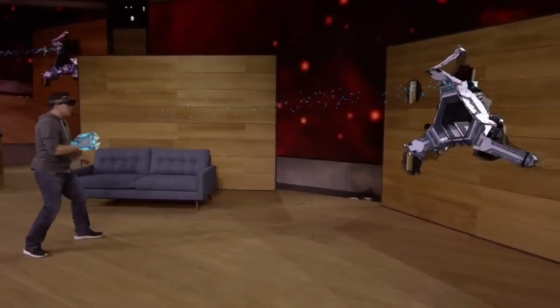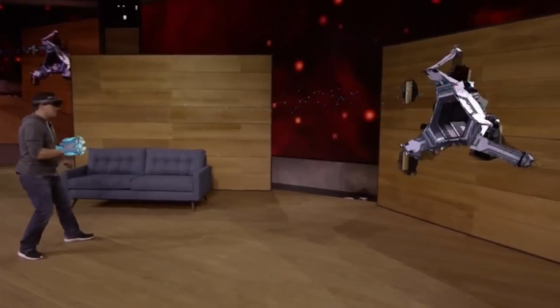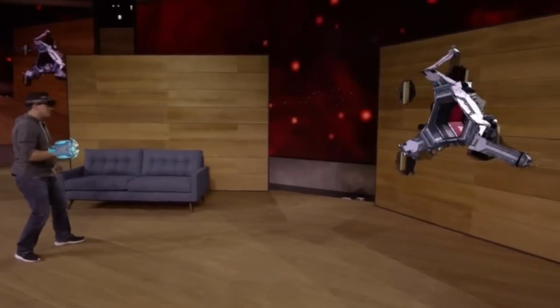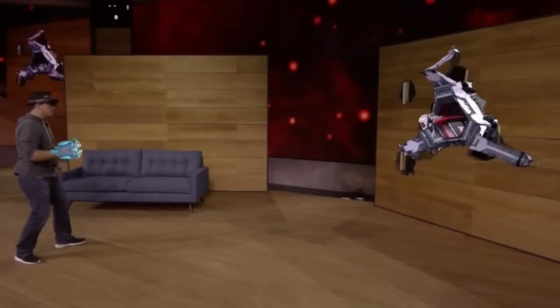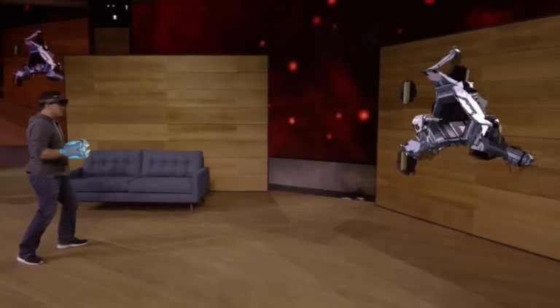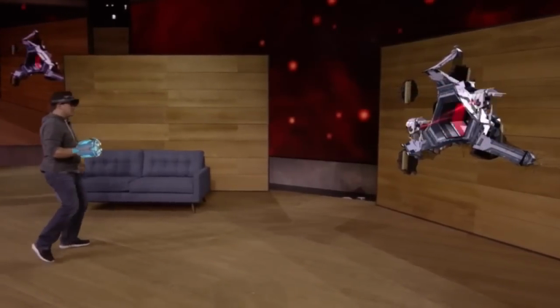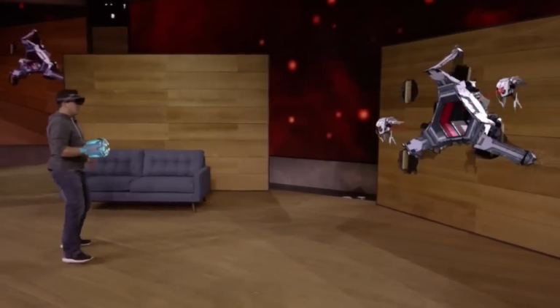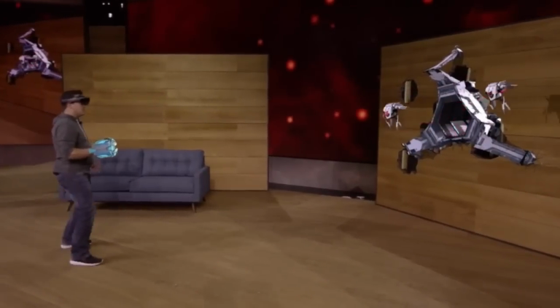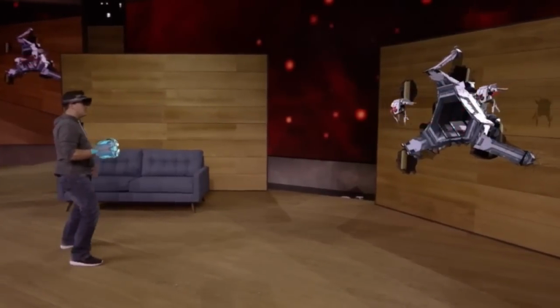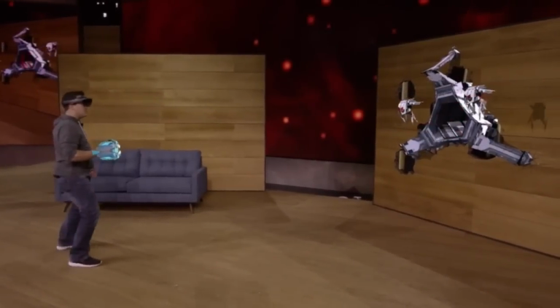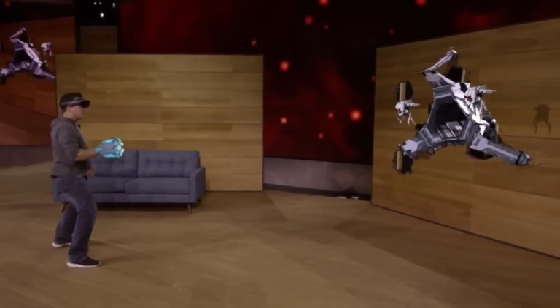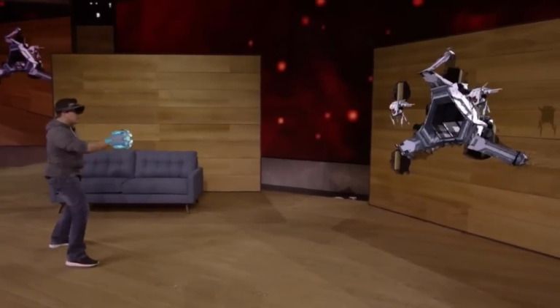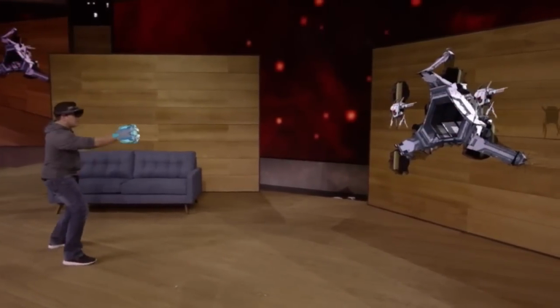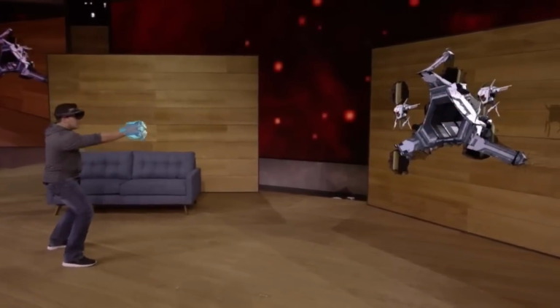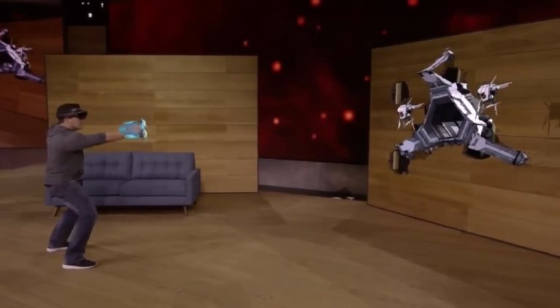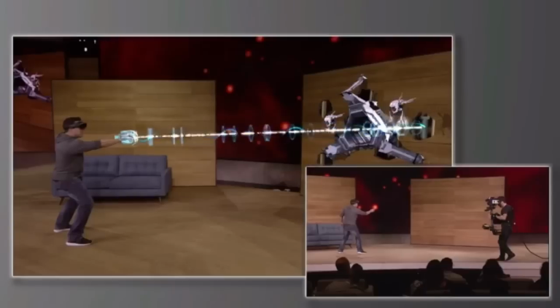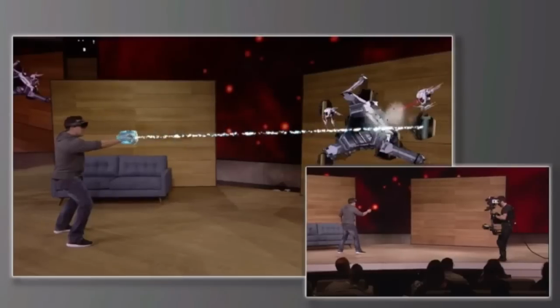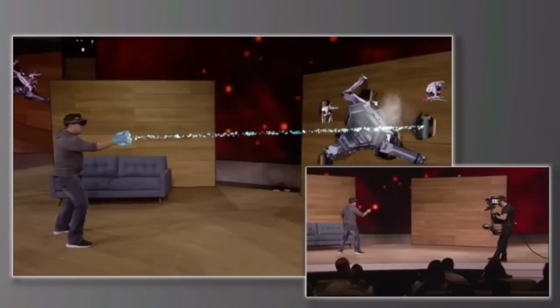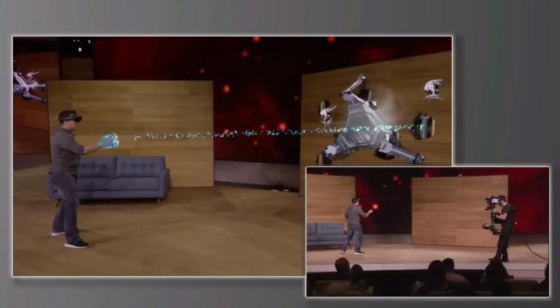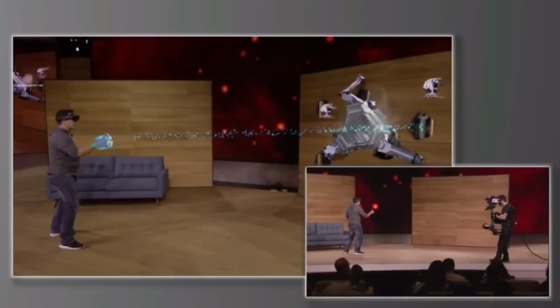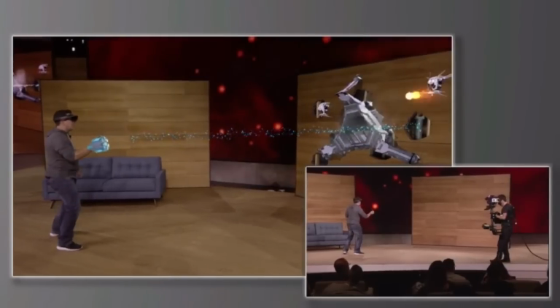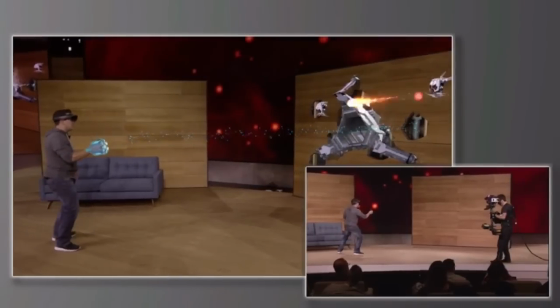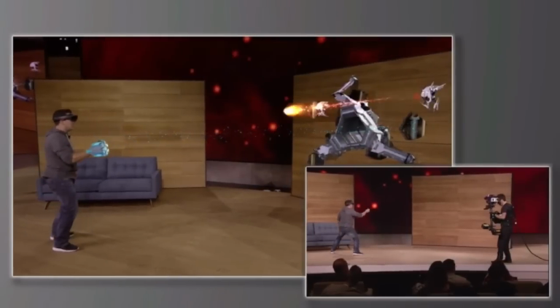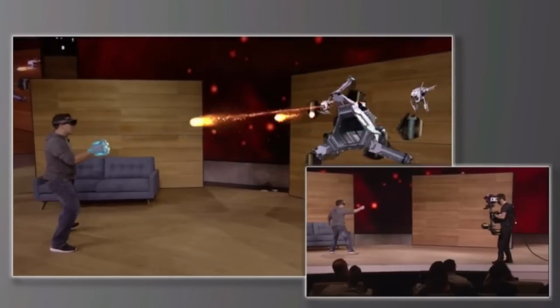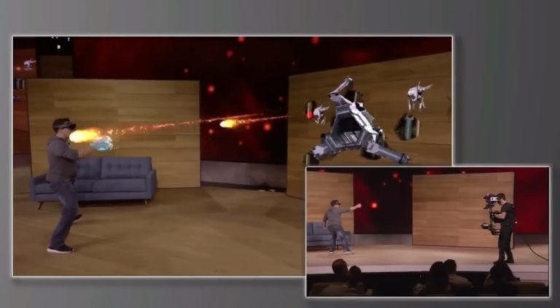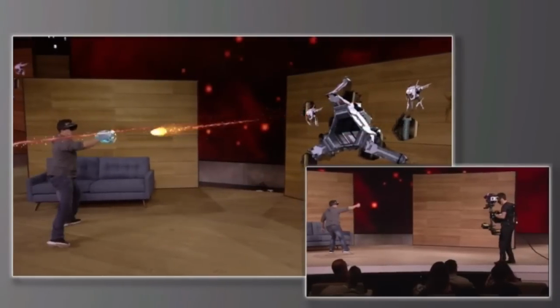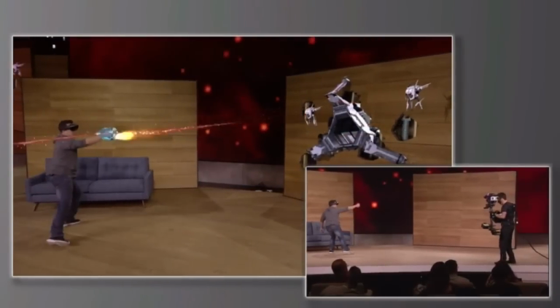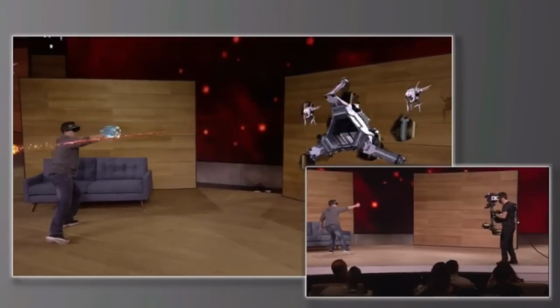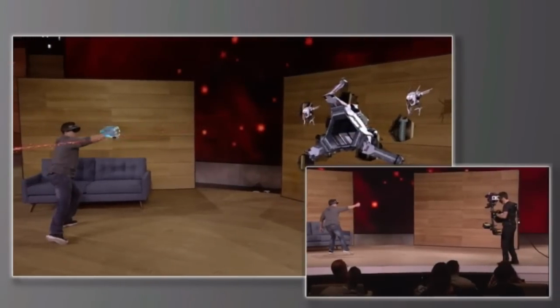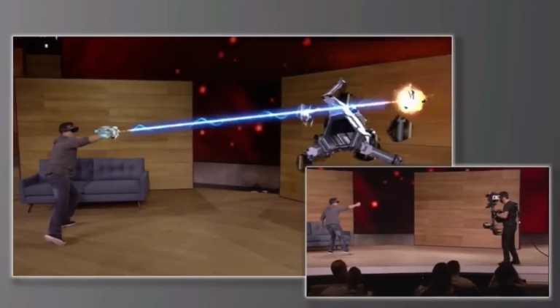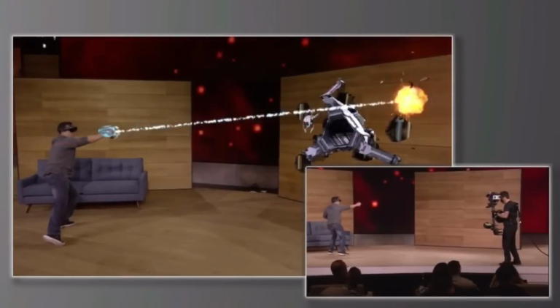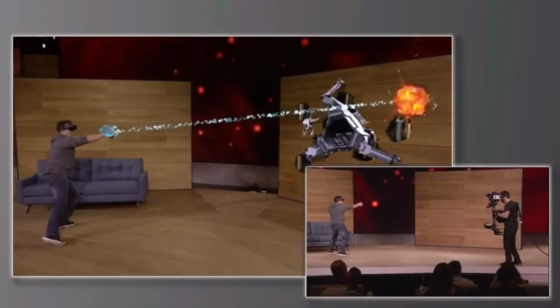With HoloLens, you're completely untethered, which means Dan is free to move around as he shoots at enemies and avoids their fire.